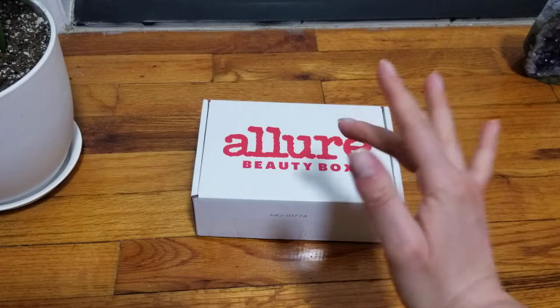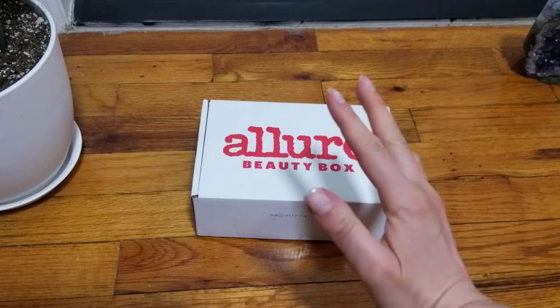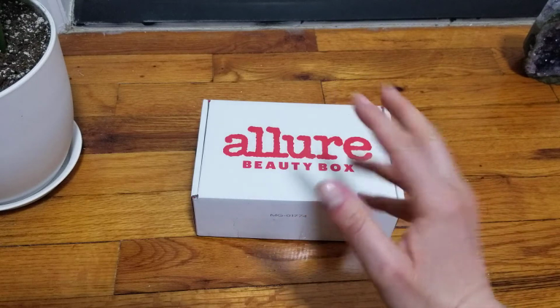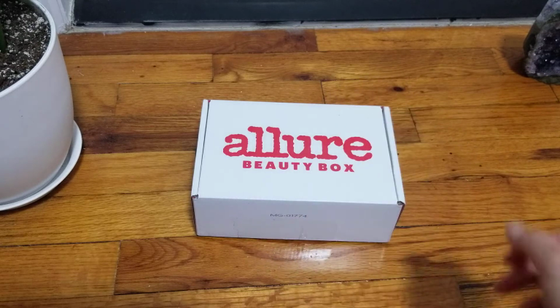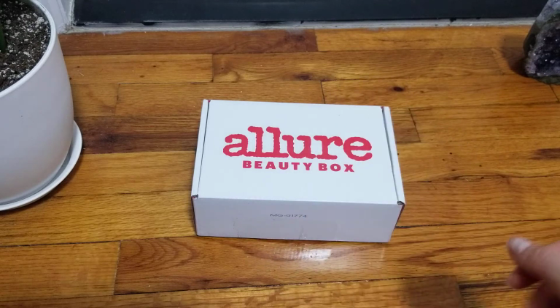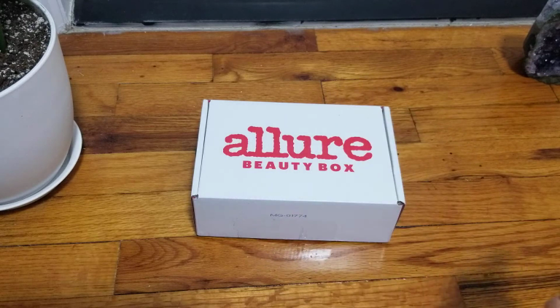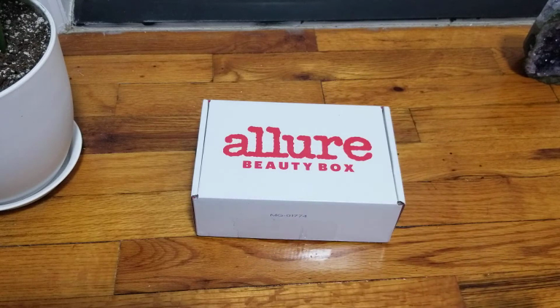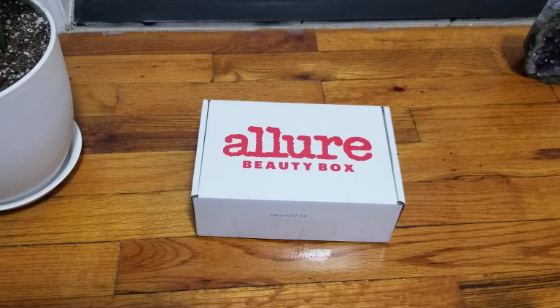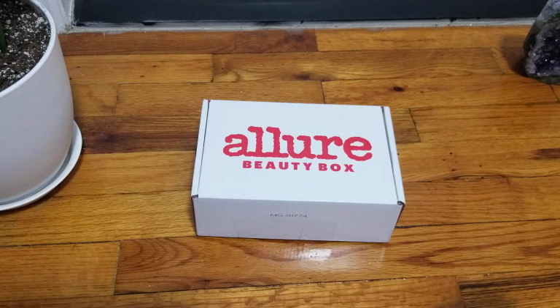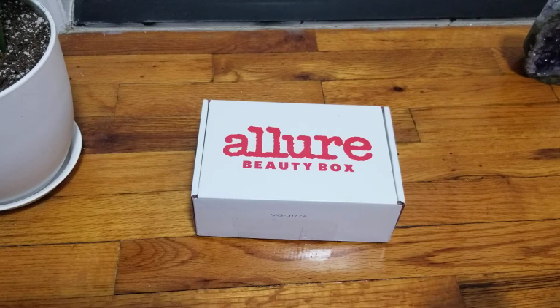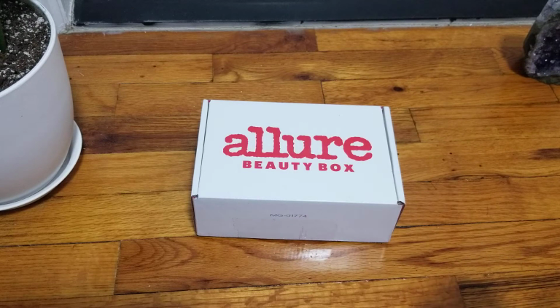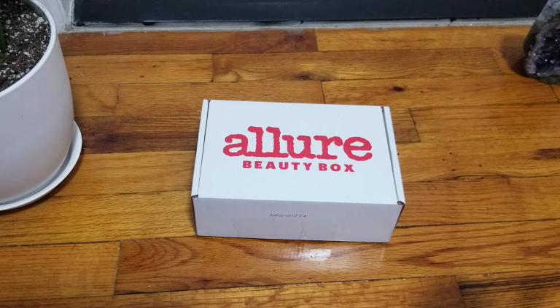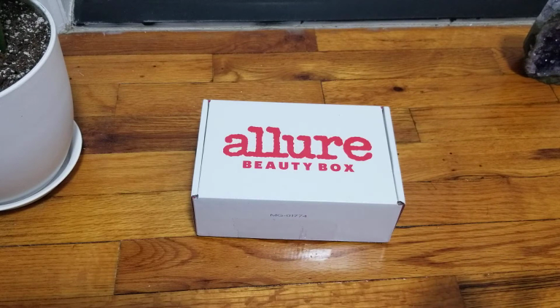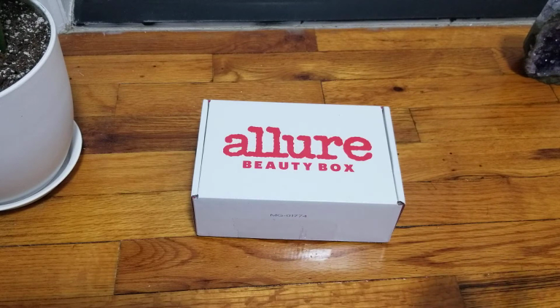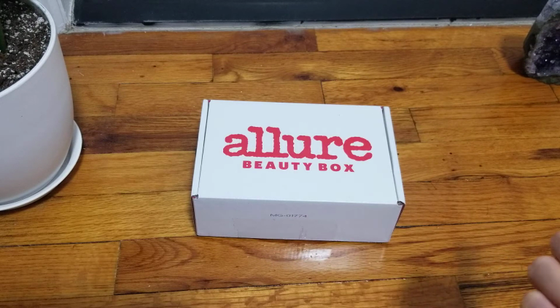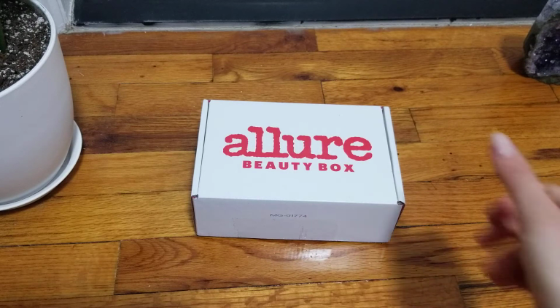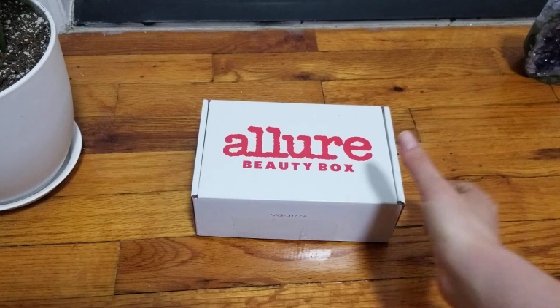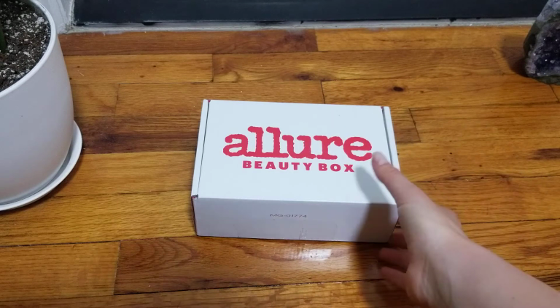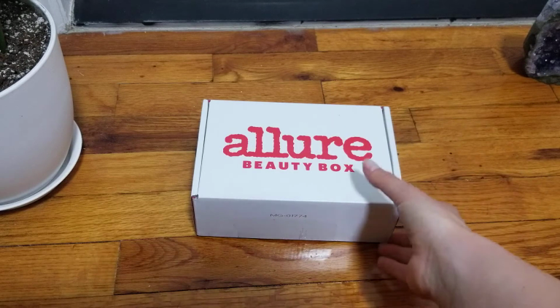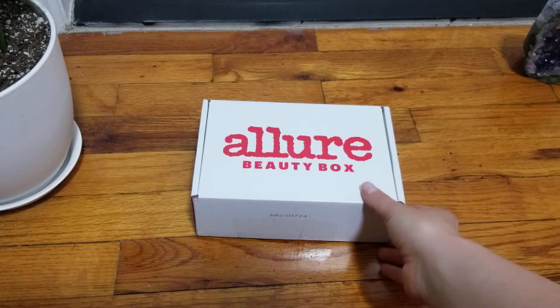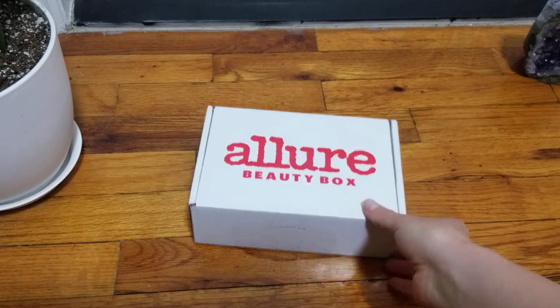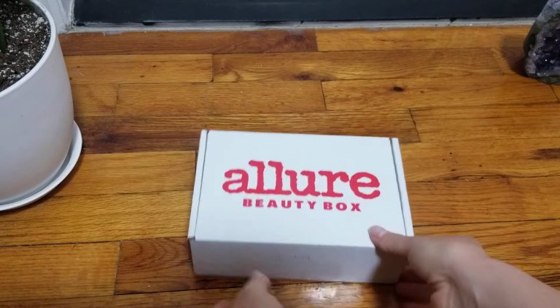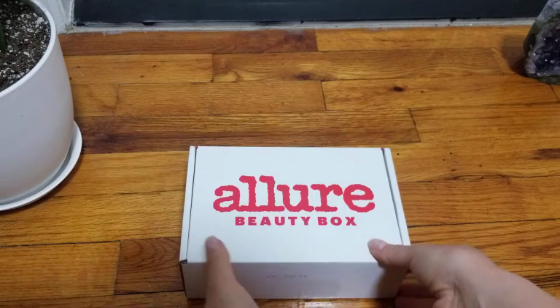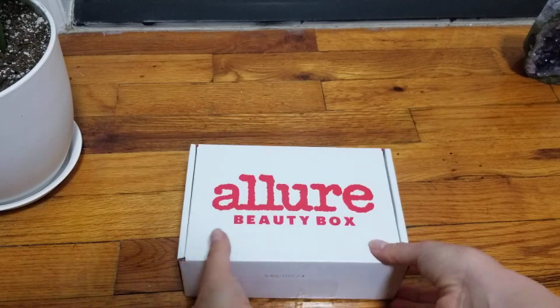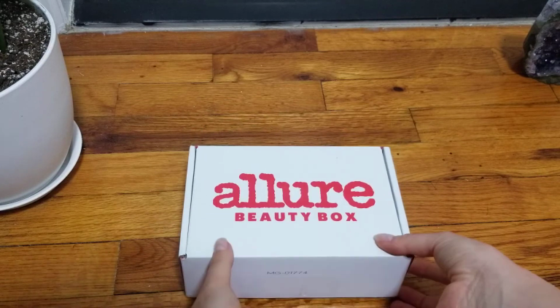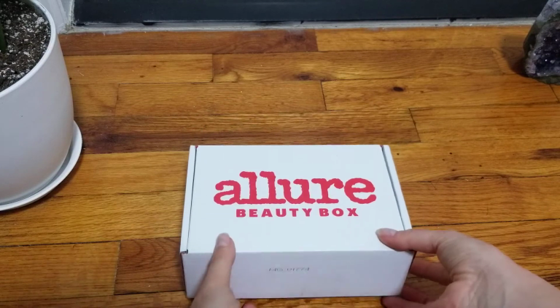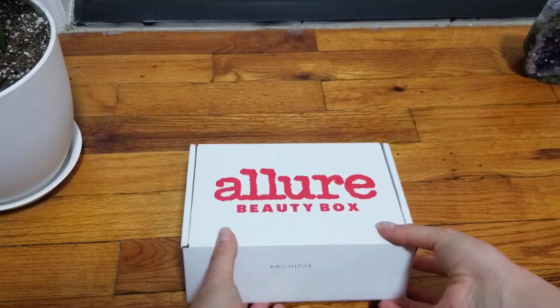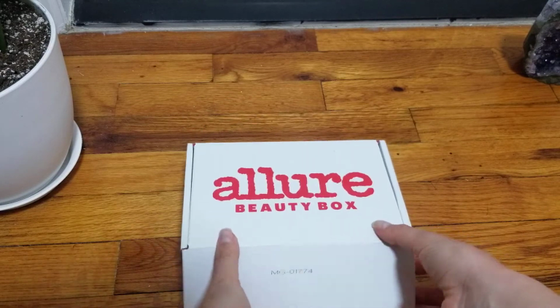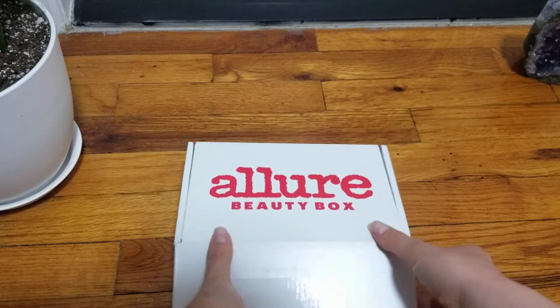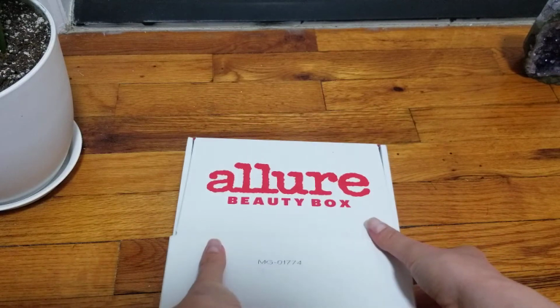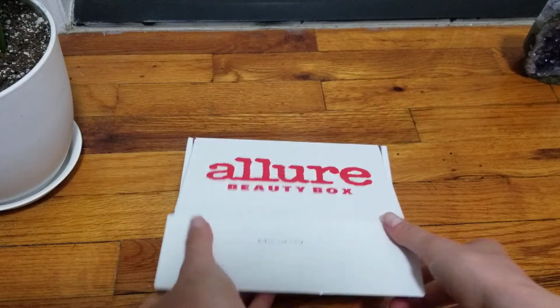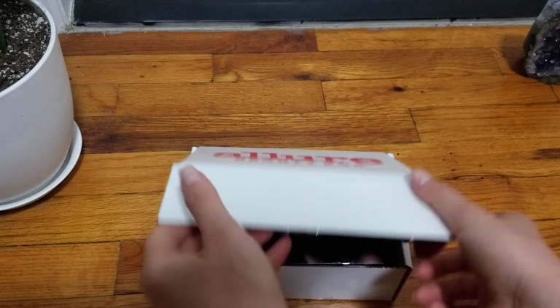Hi everyone, welcome back. This is Allure Beauty Box for May. Let's go ahead and get started.